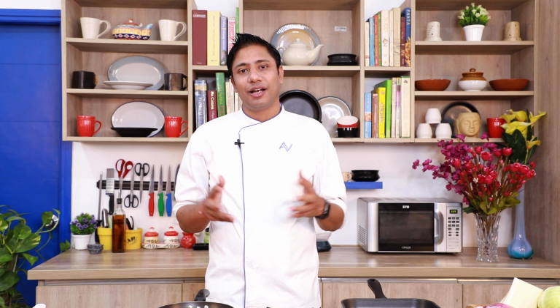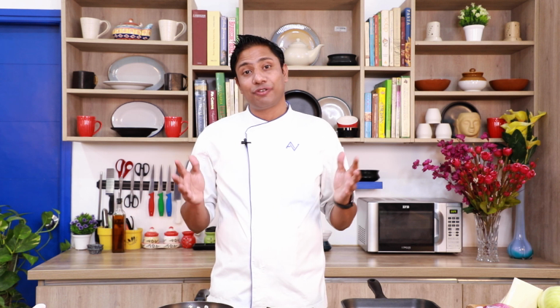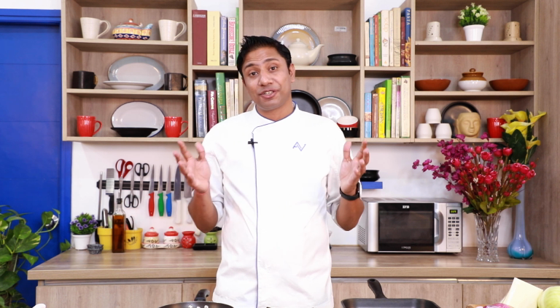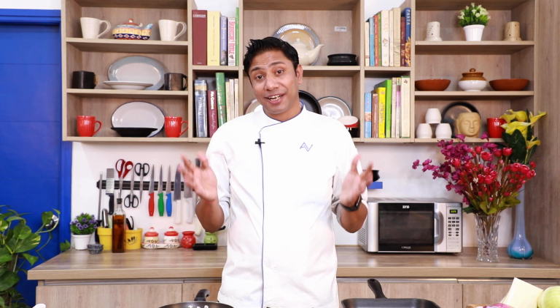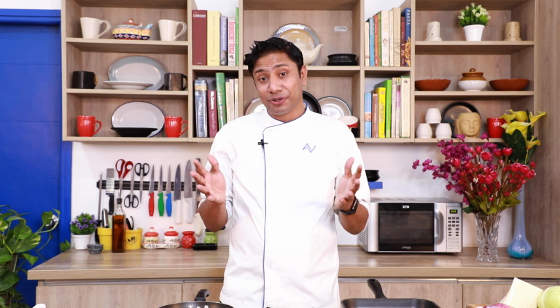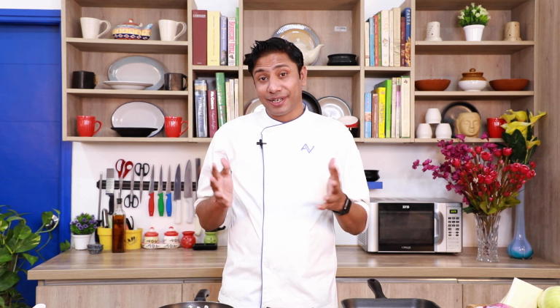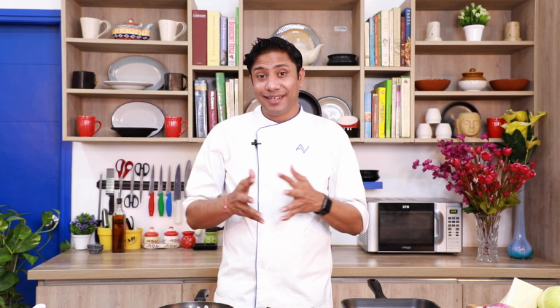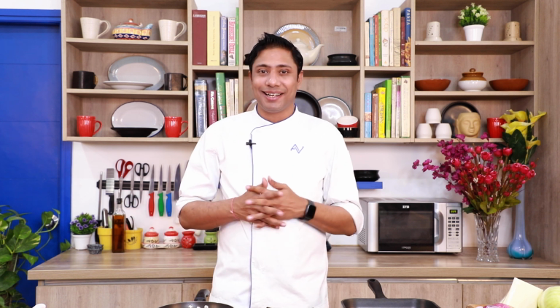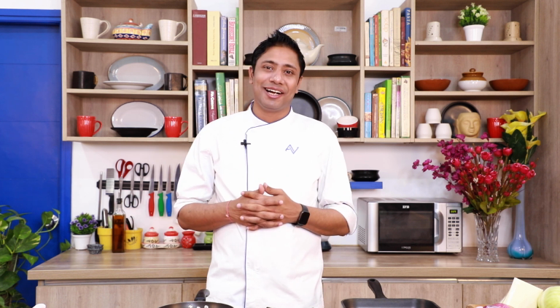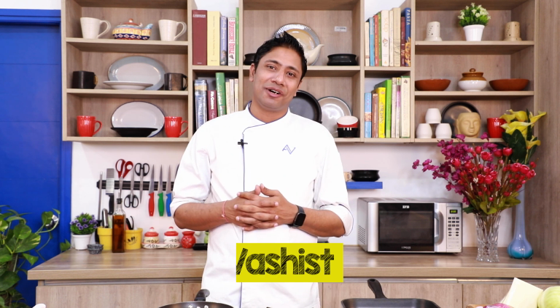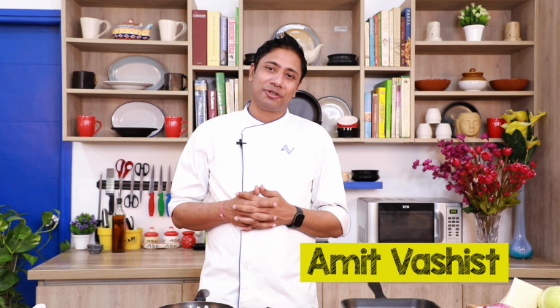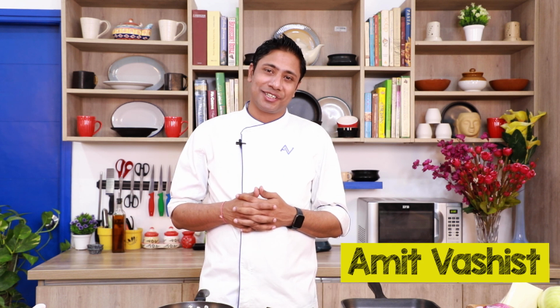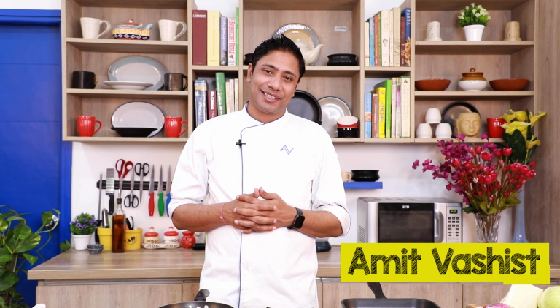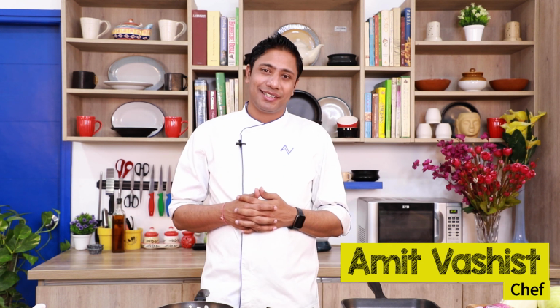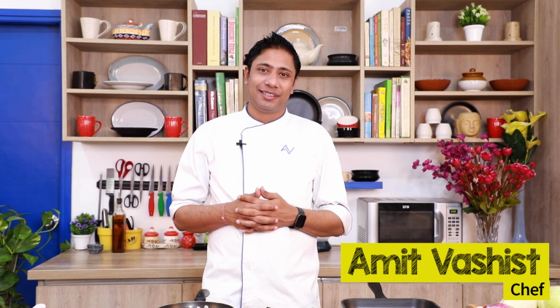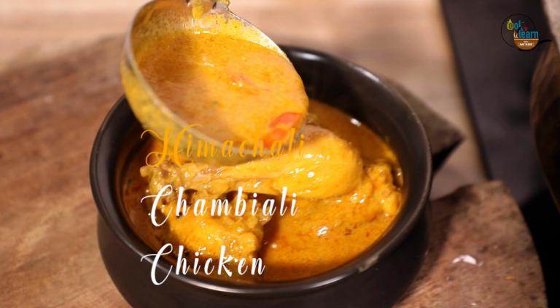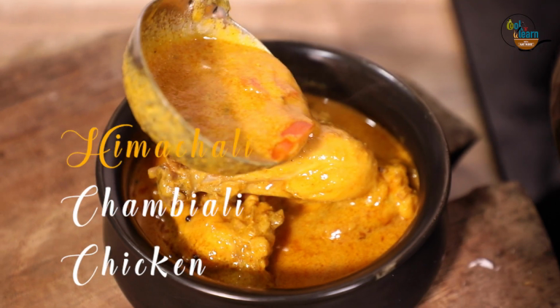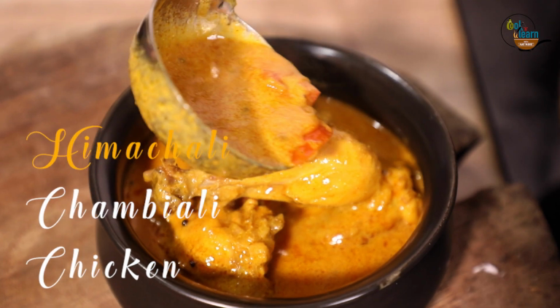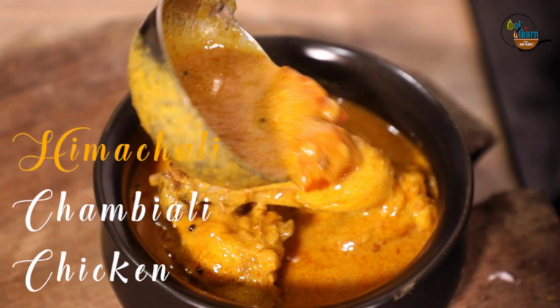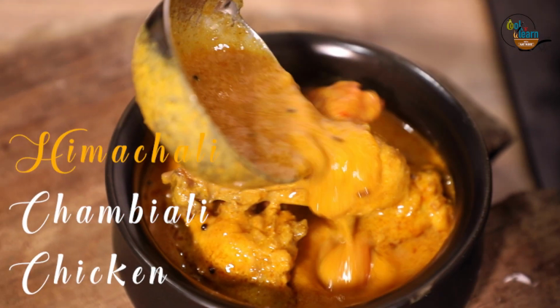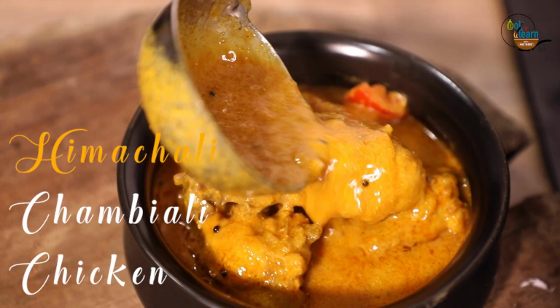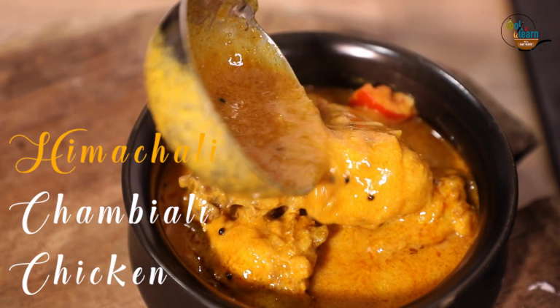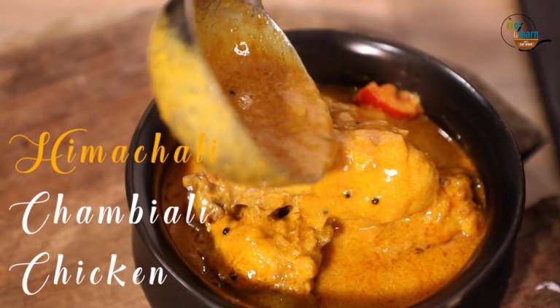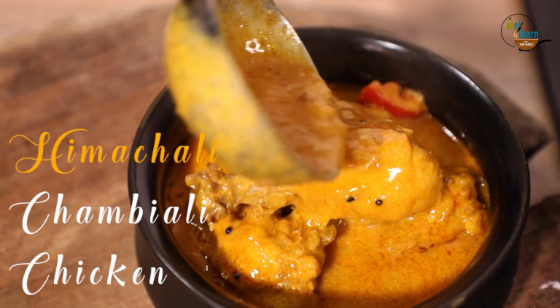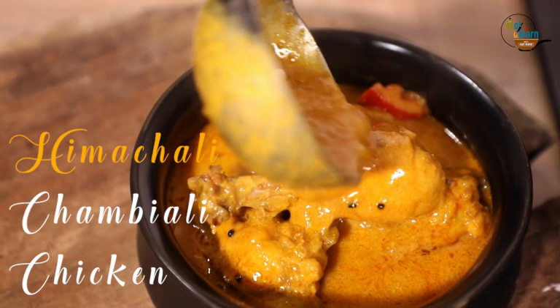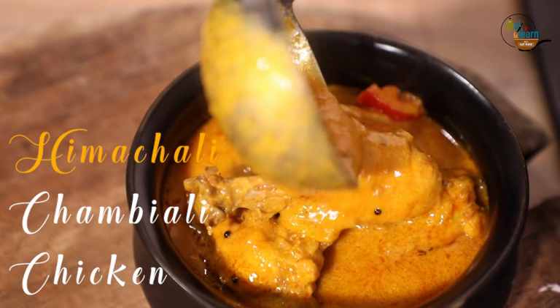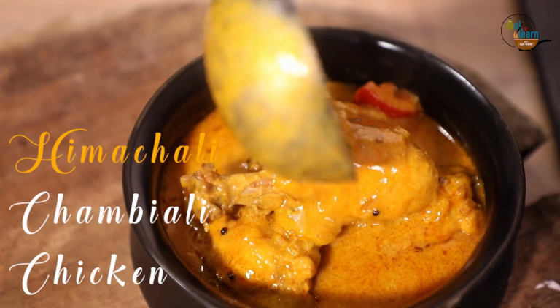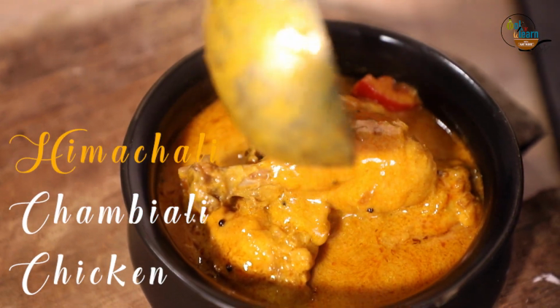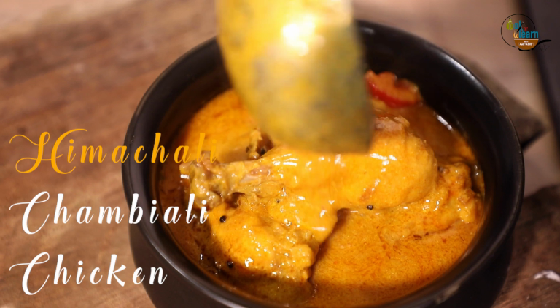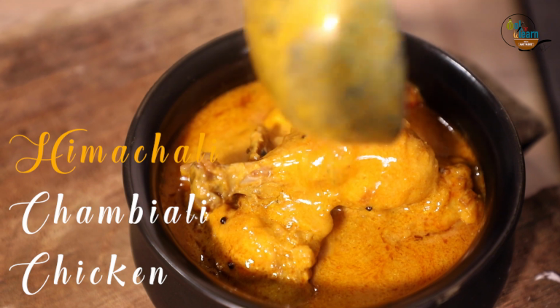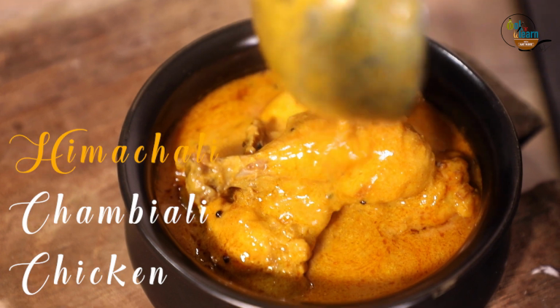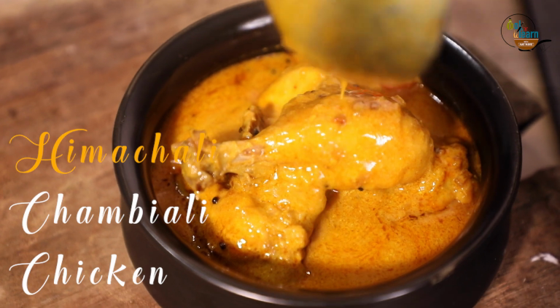Hello Friends, welcome to Cook and Learn. I am Amit Vasisth. We are making Chambyali Chicken Curry from Himachal Pradesh.